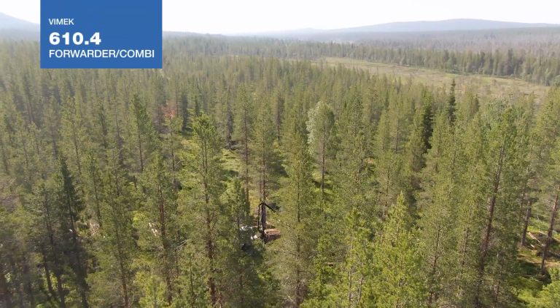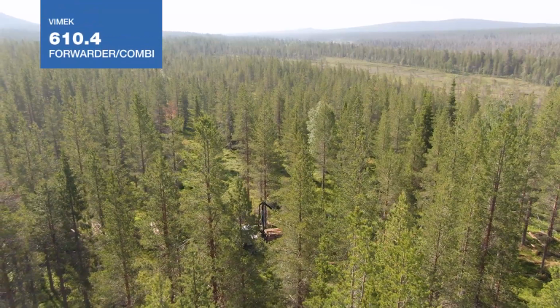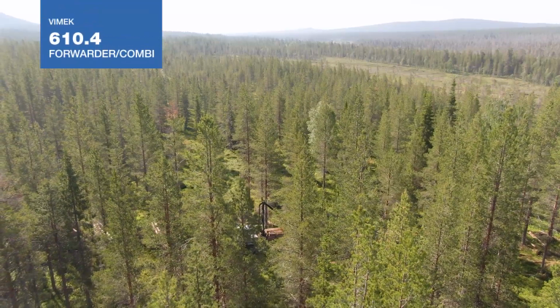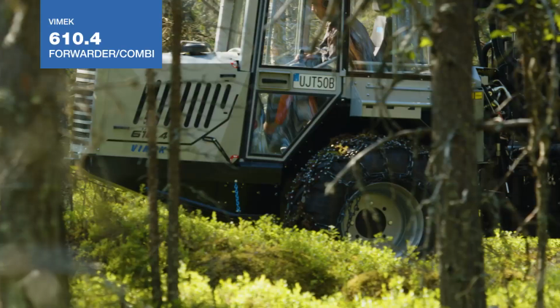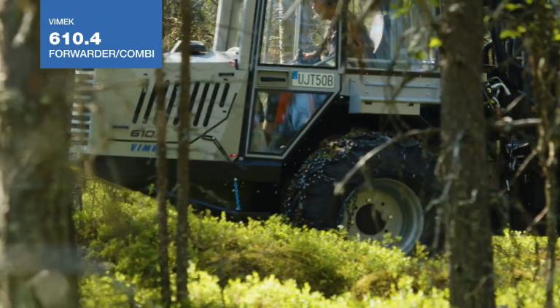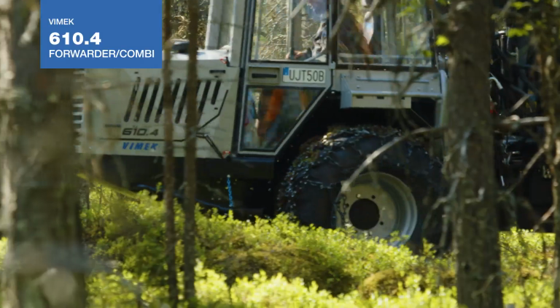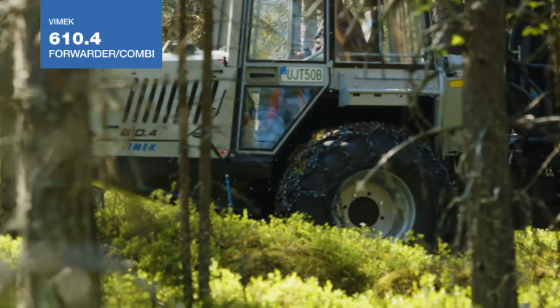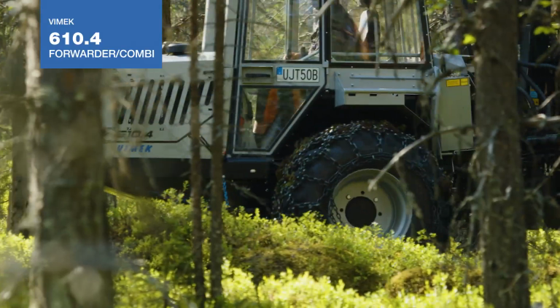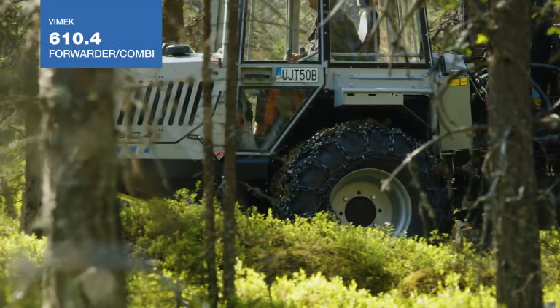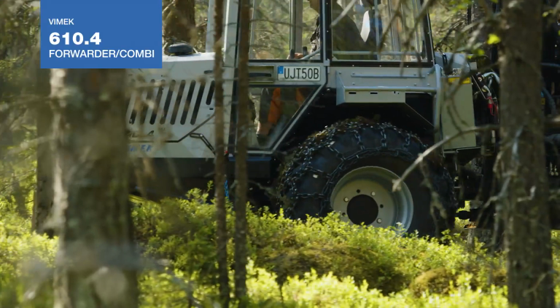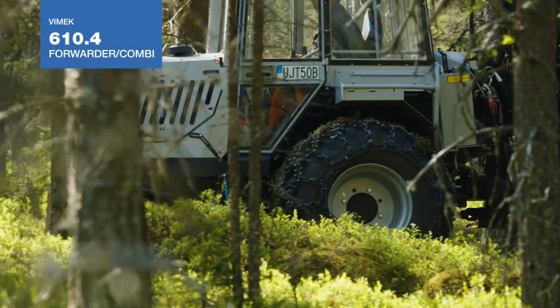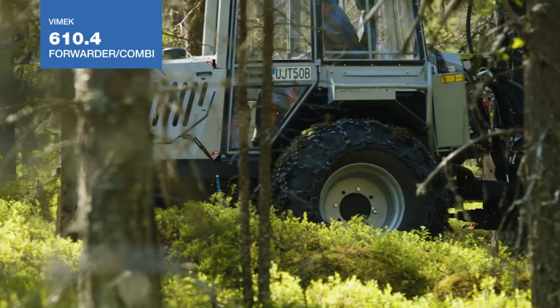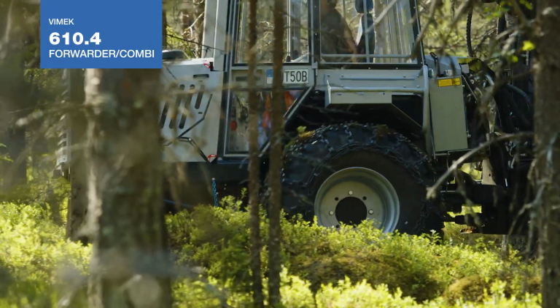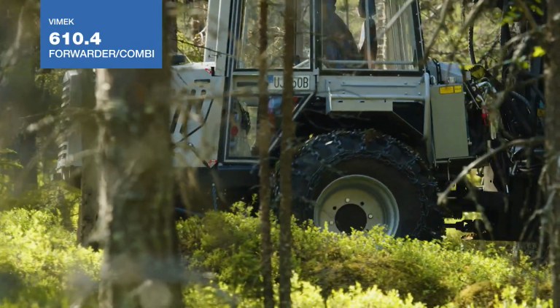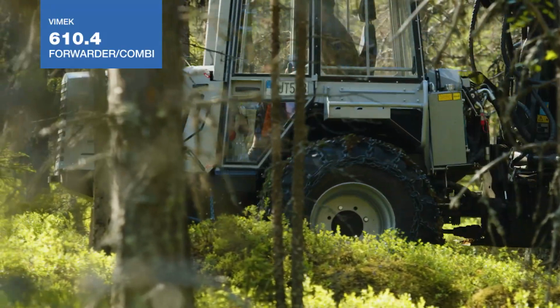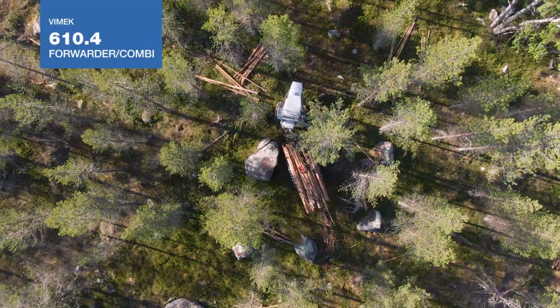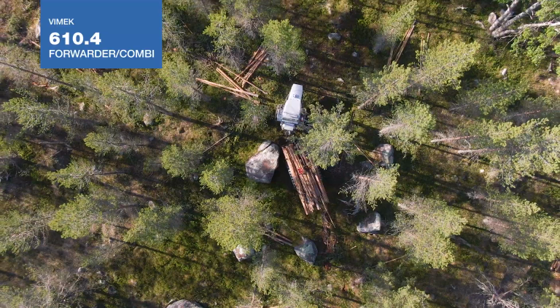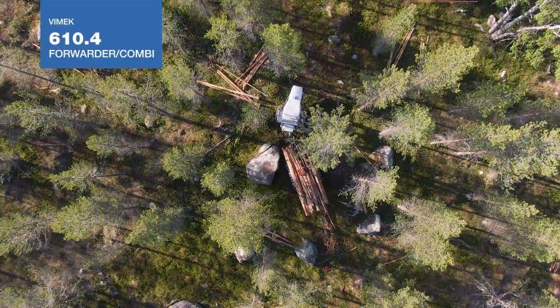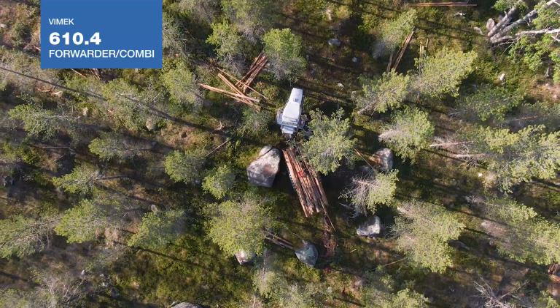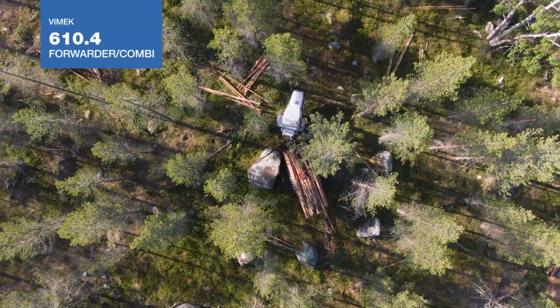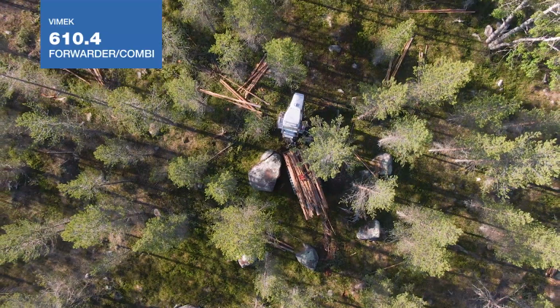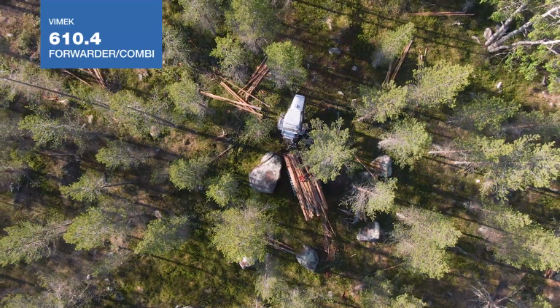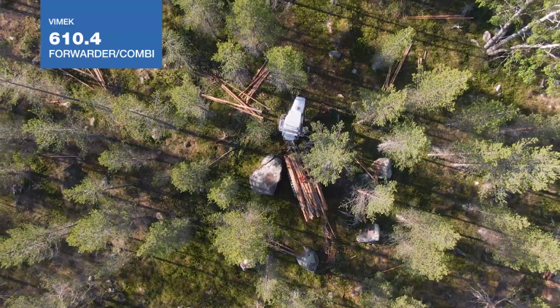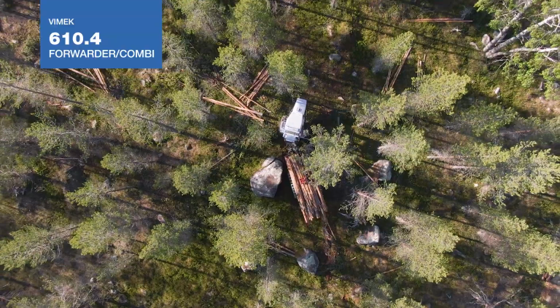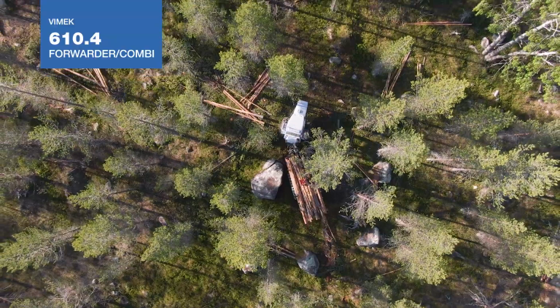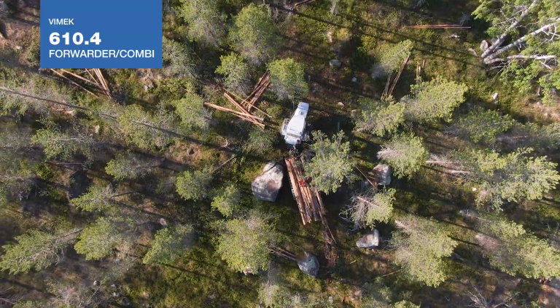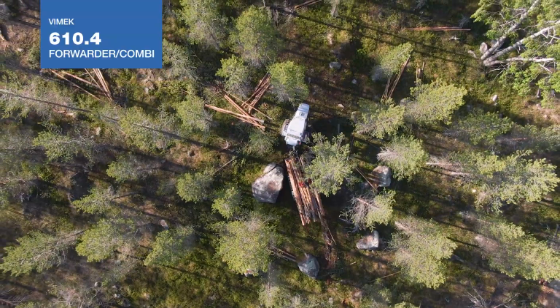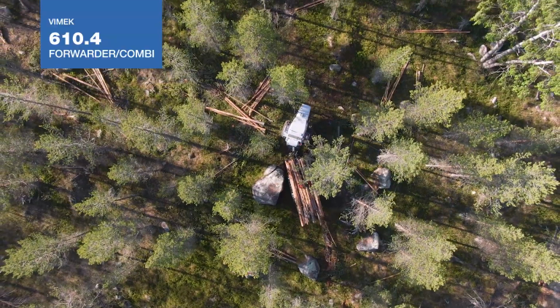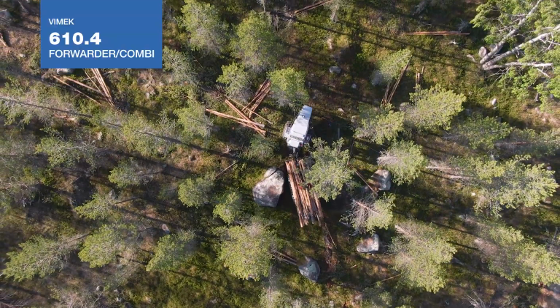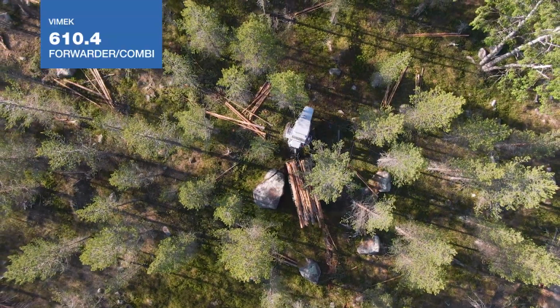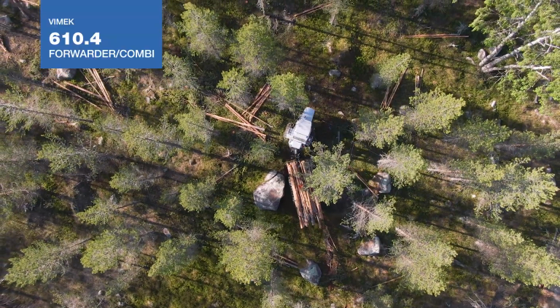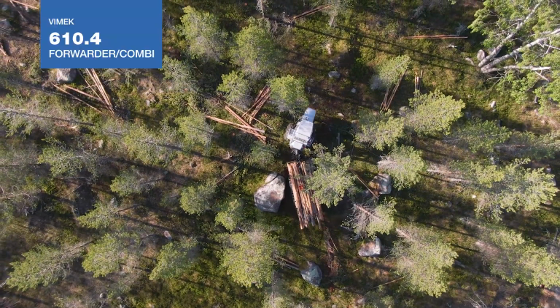The Vimec 610 is a well-proven machine that is easy to maintain and fun to drive.